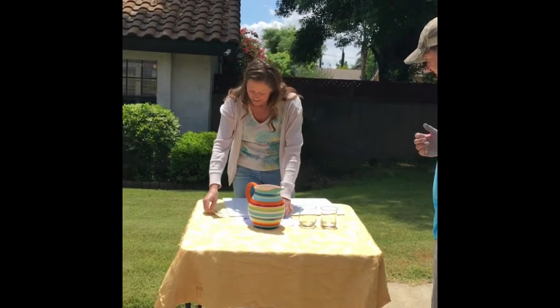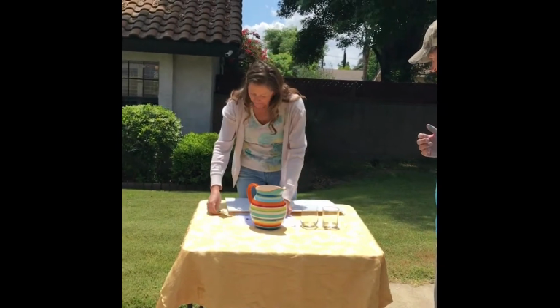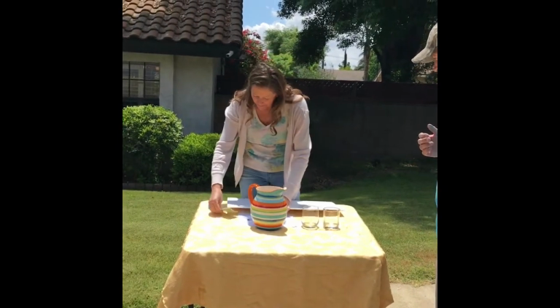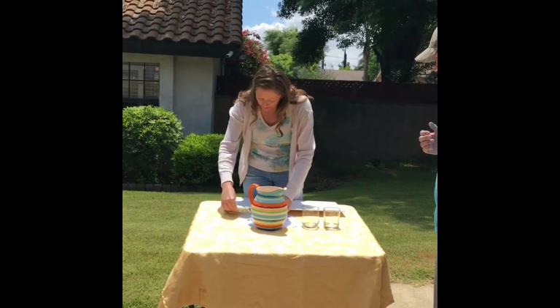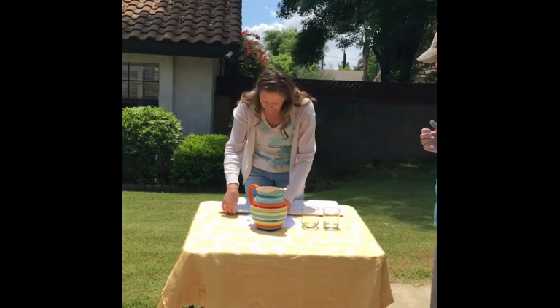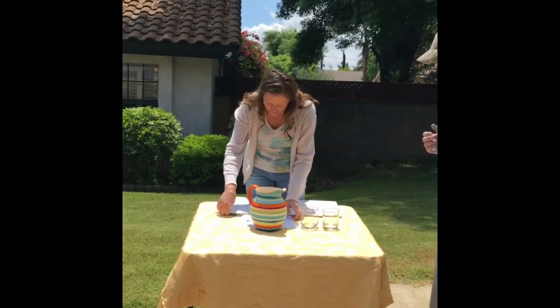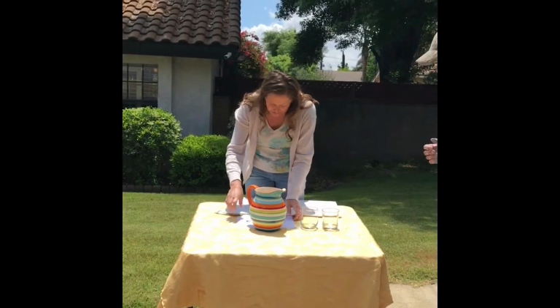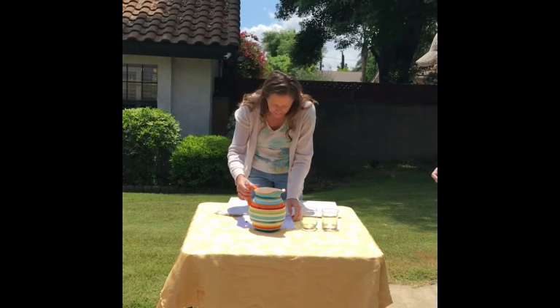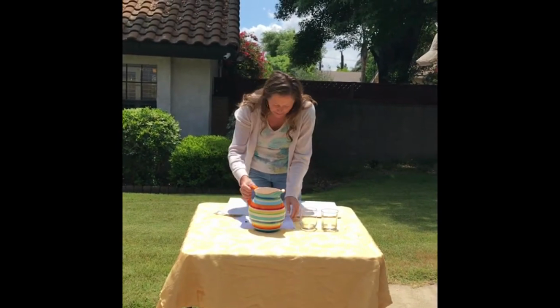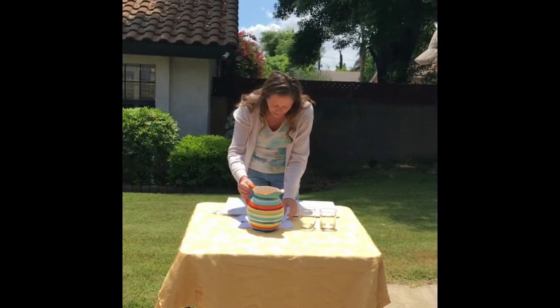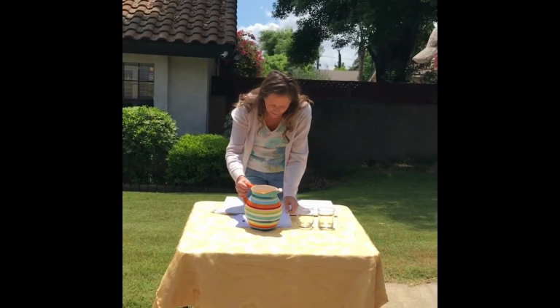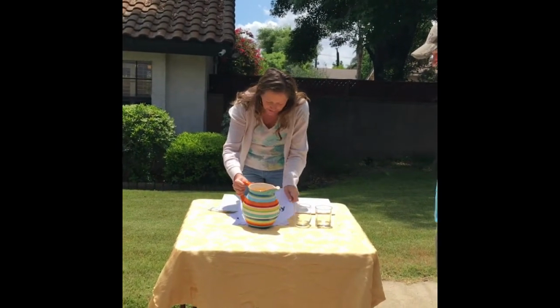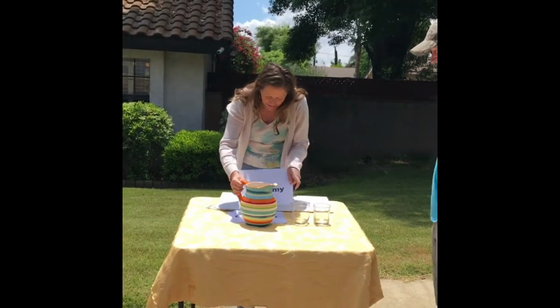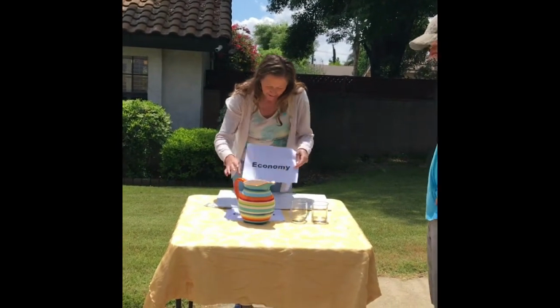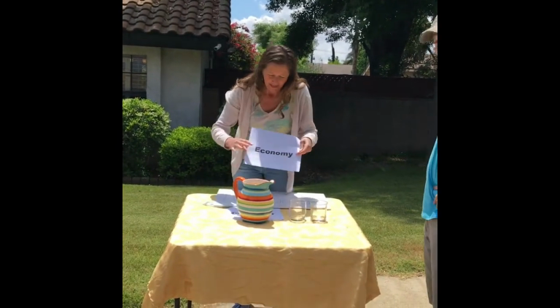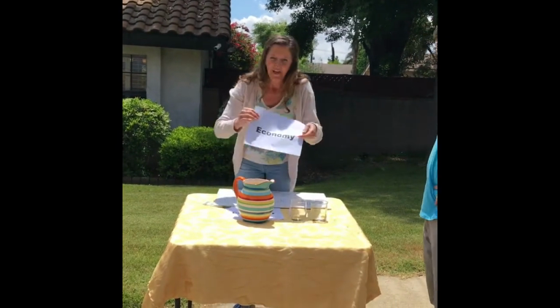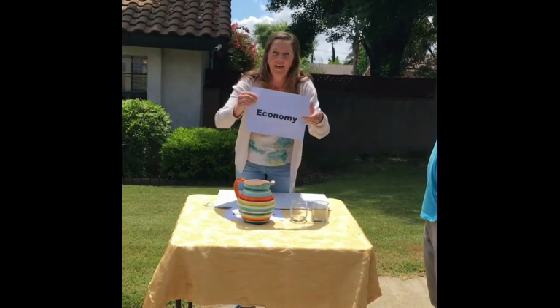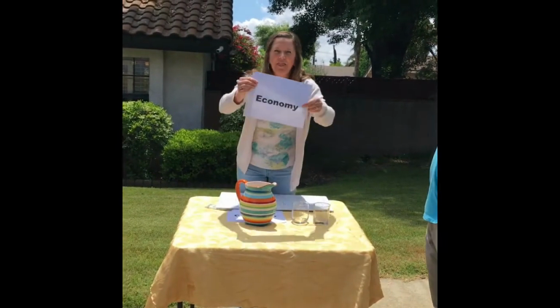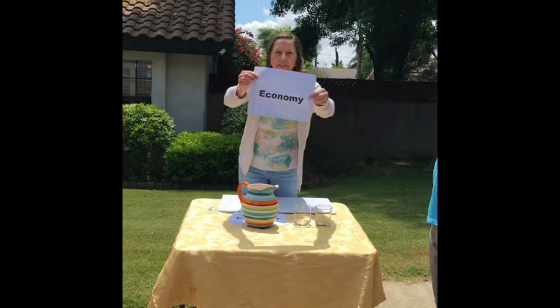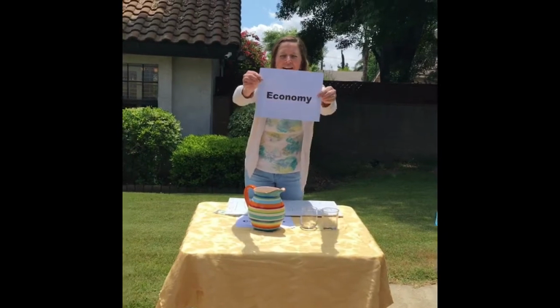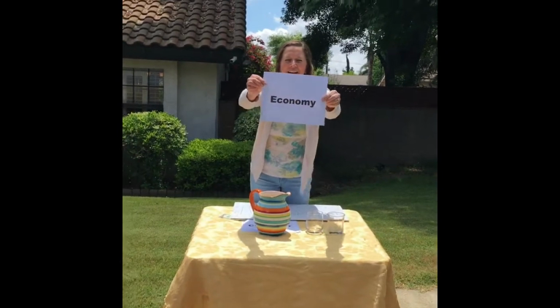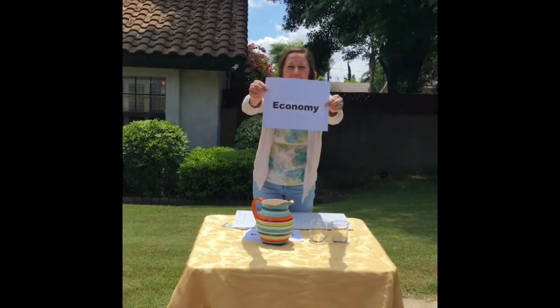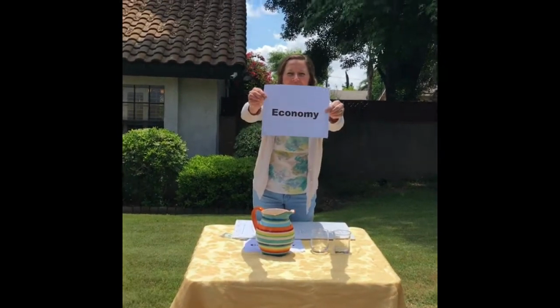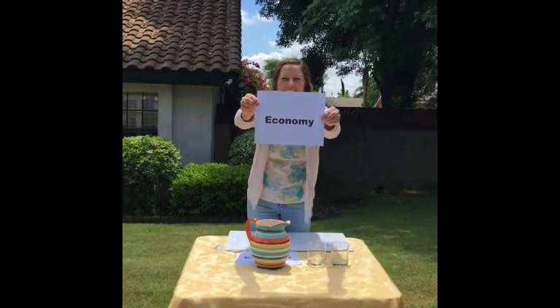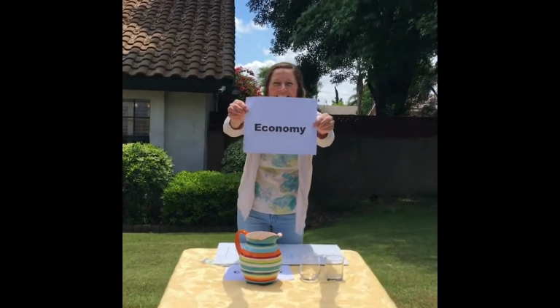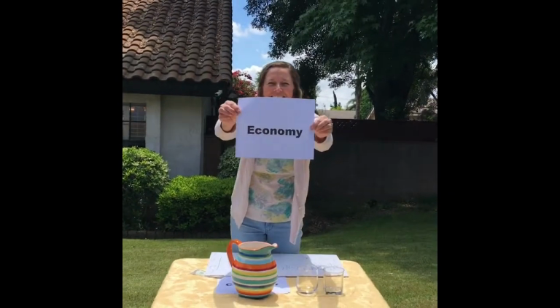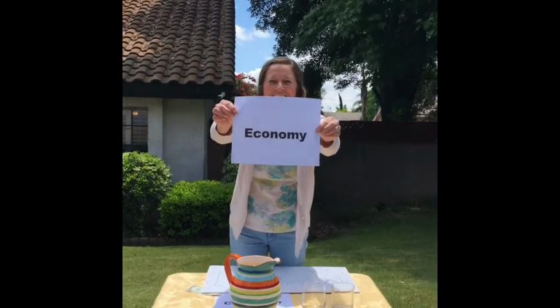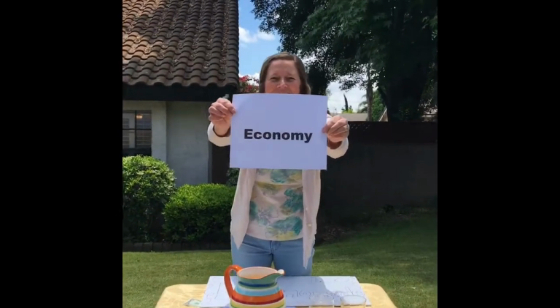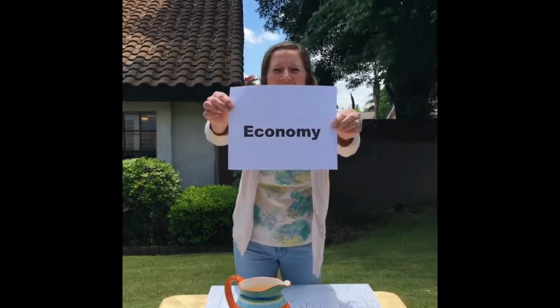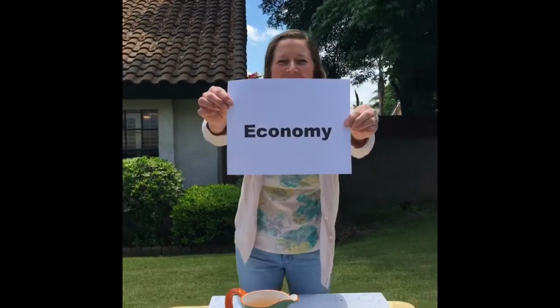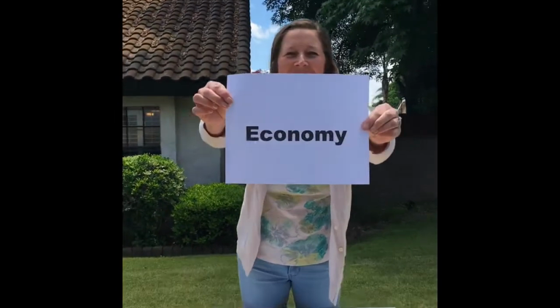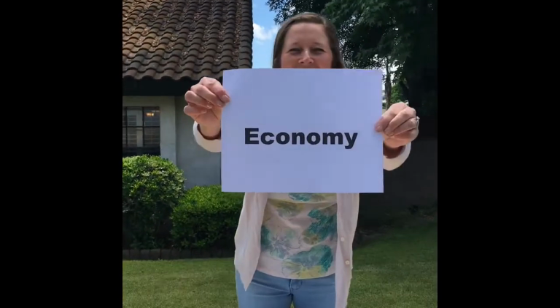Hey kids! We're learning about the economy!